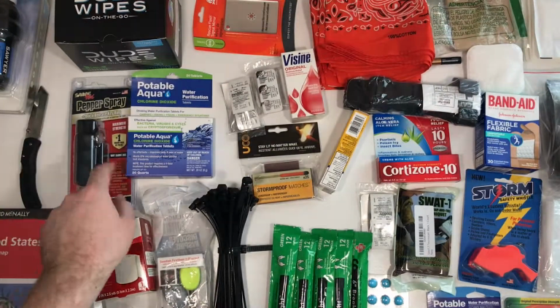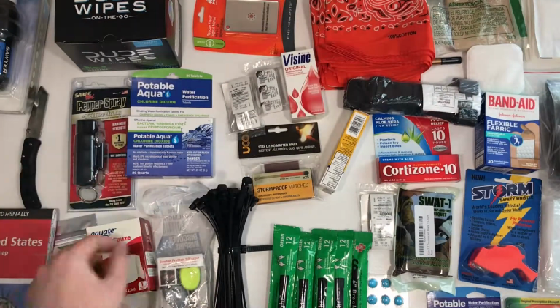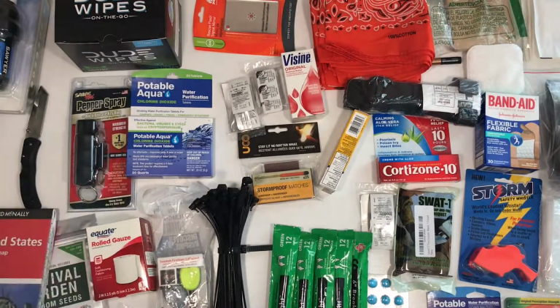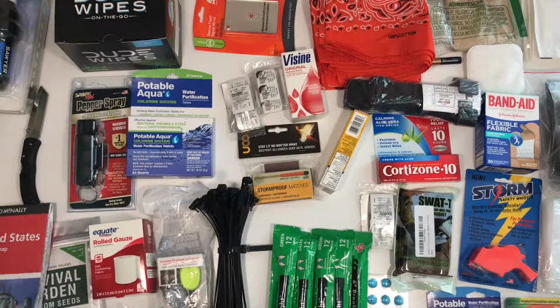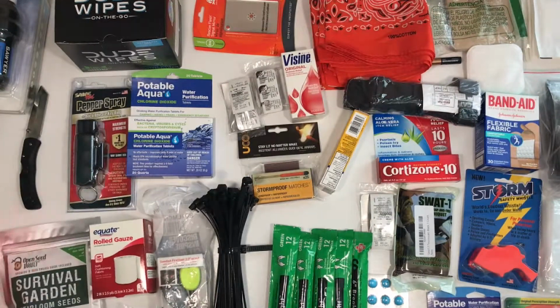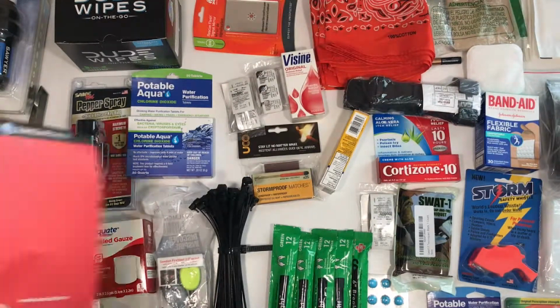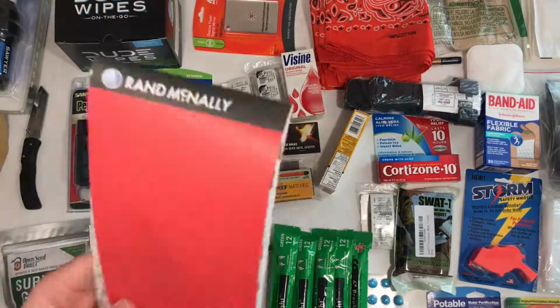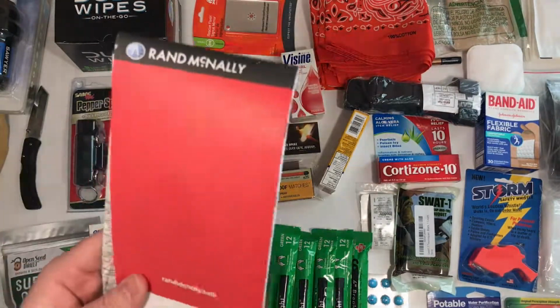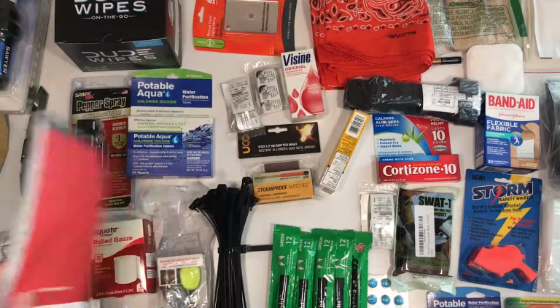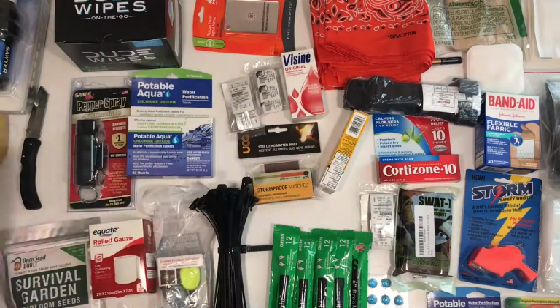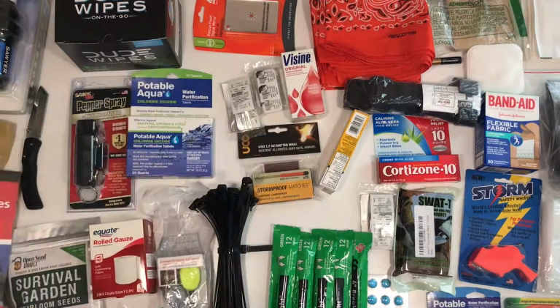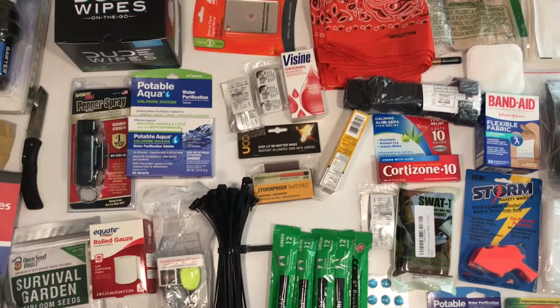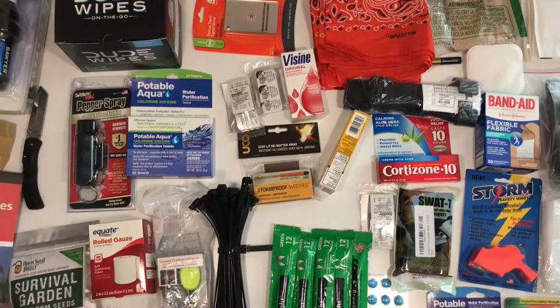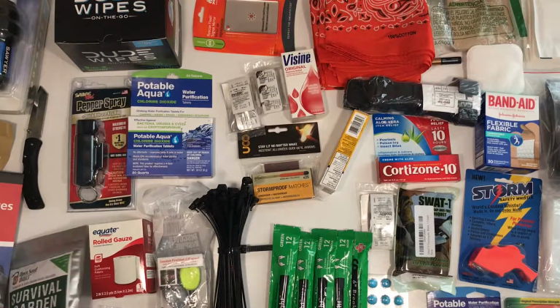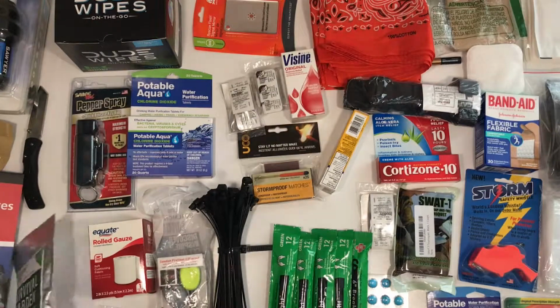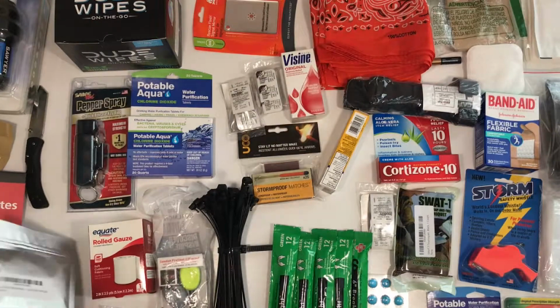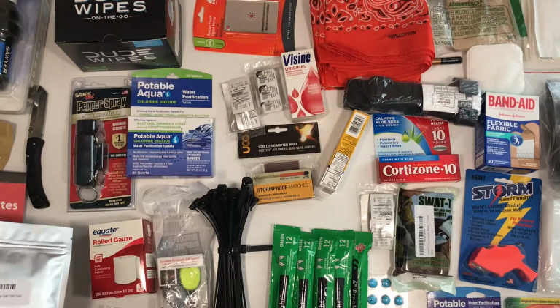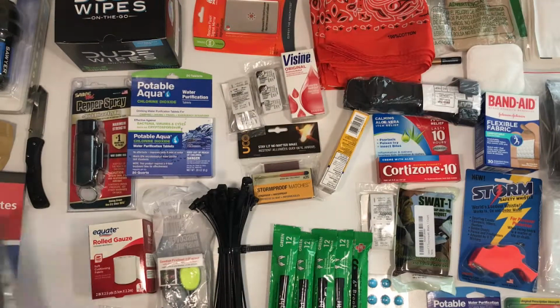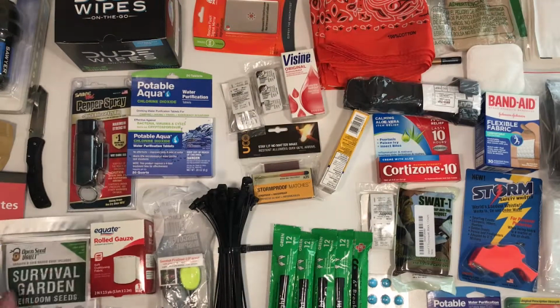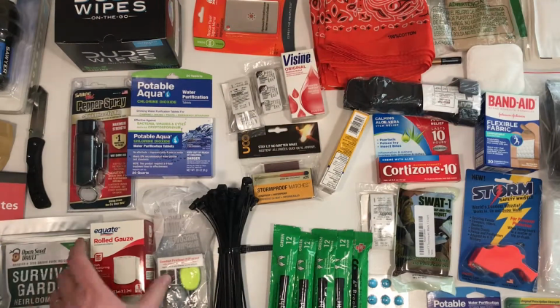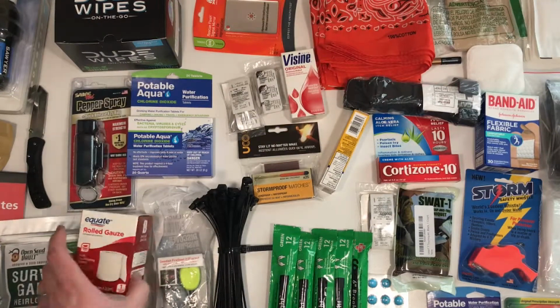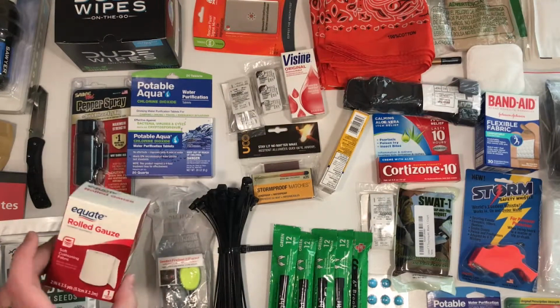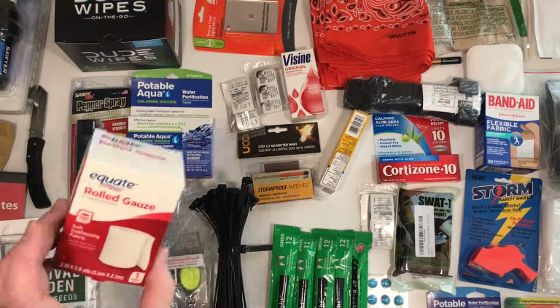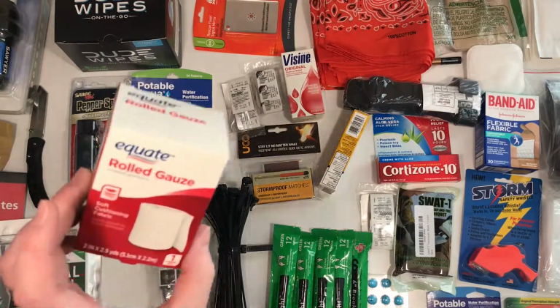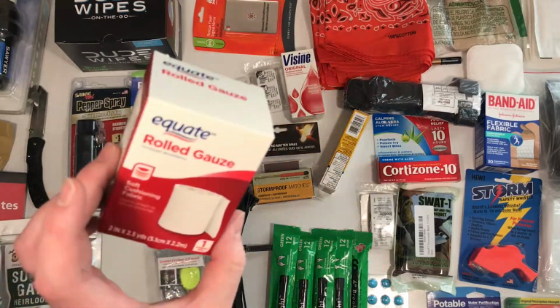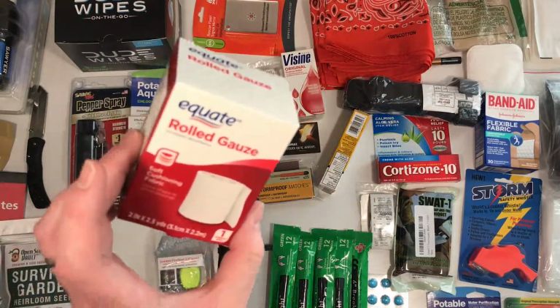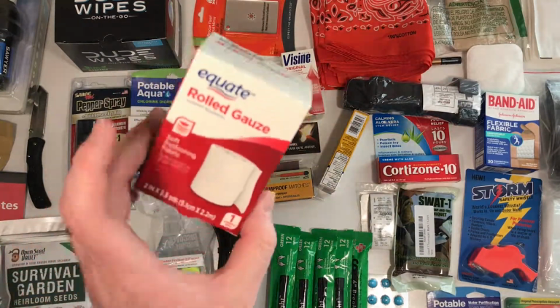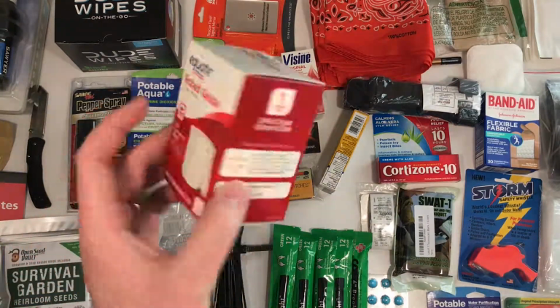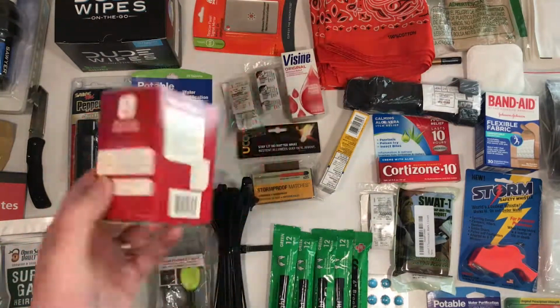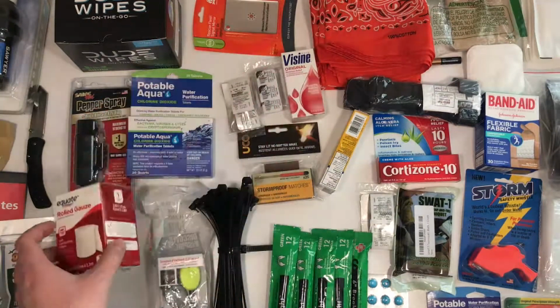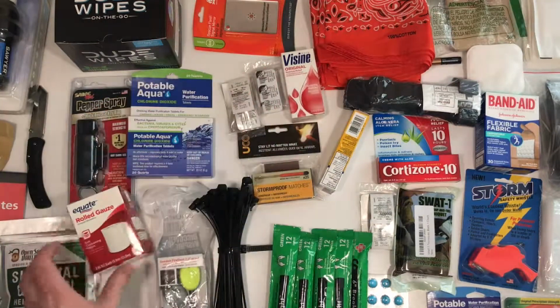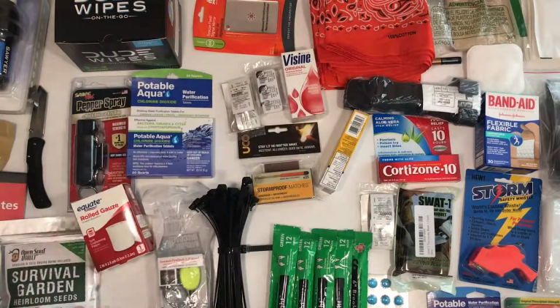Pepper spray, map, some seeds, rolled gauze.